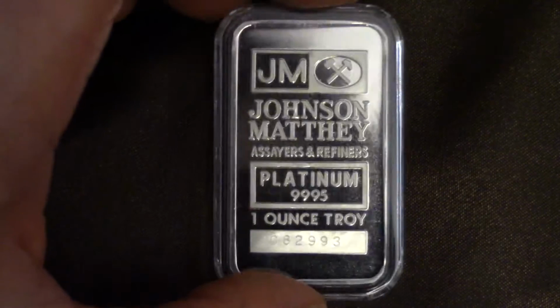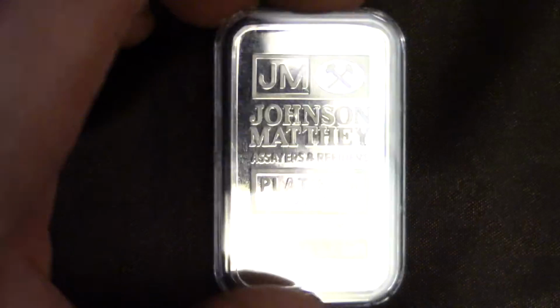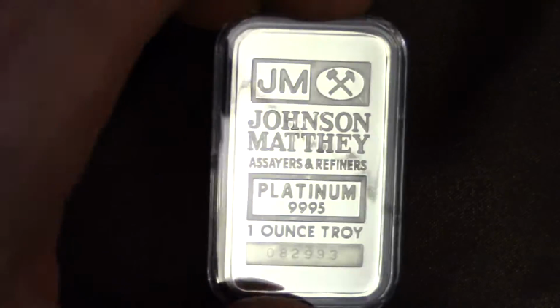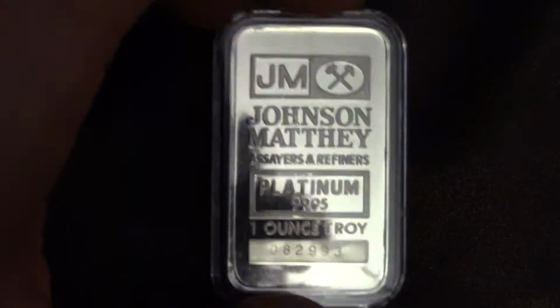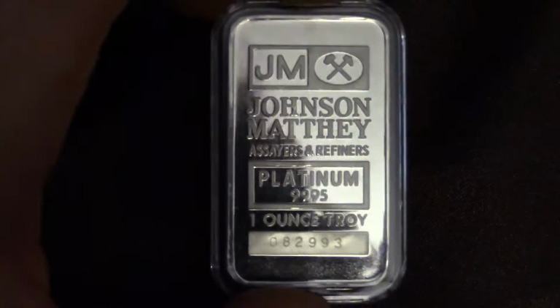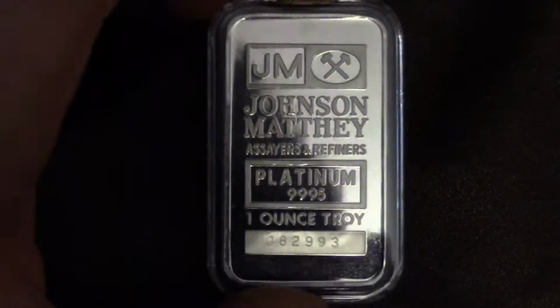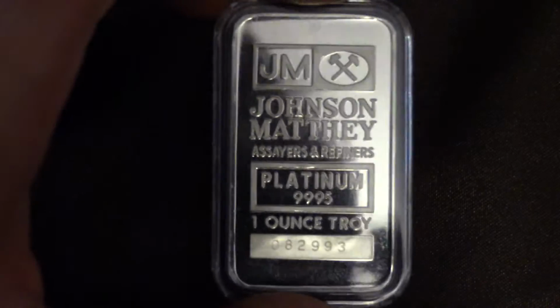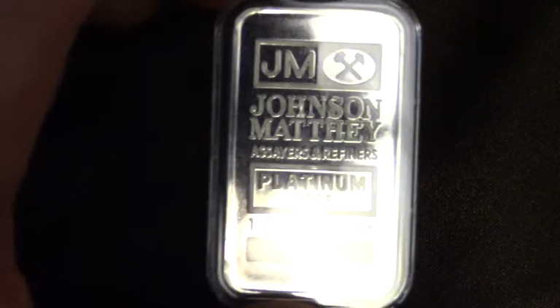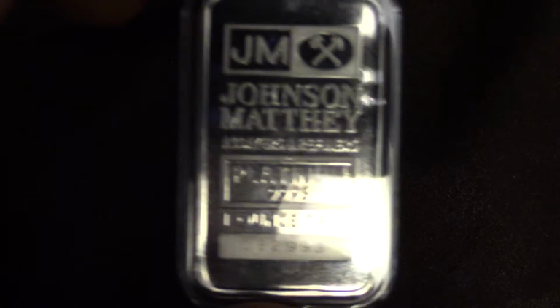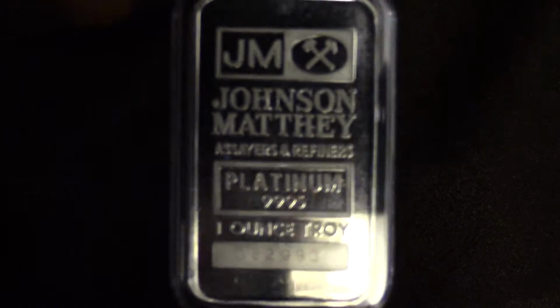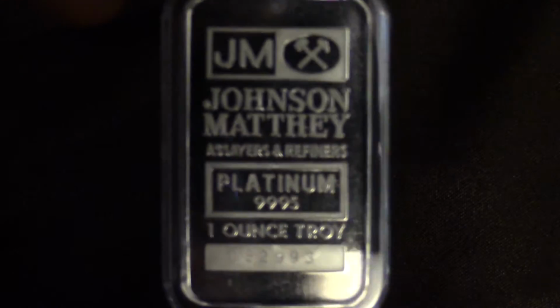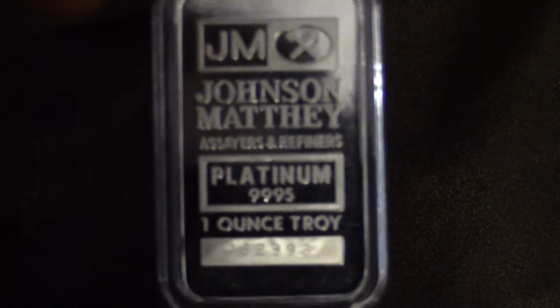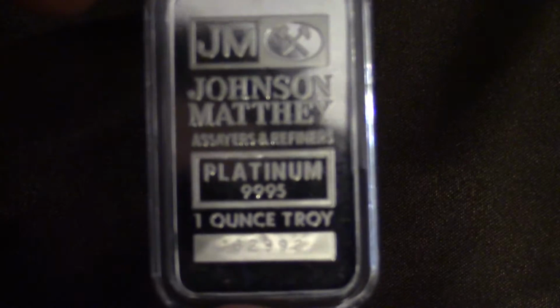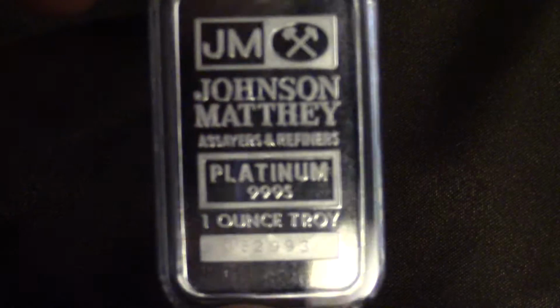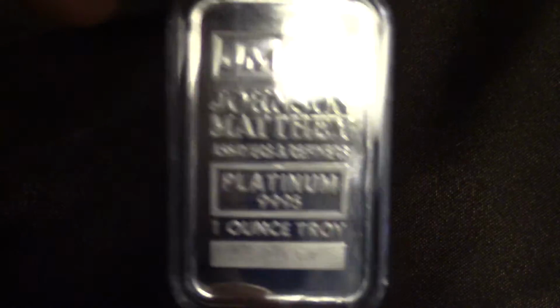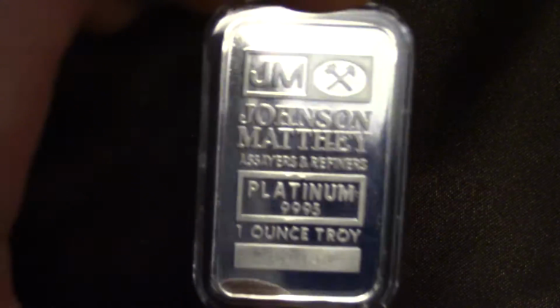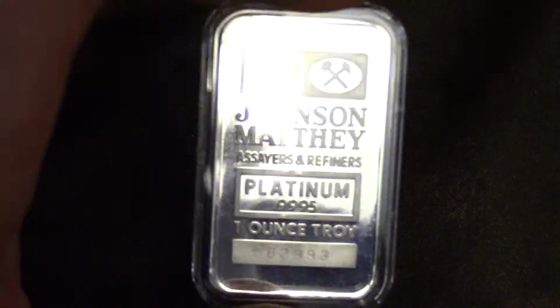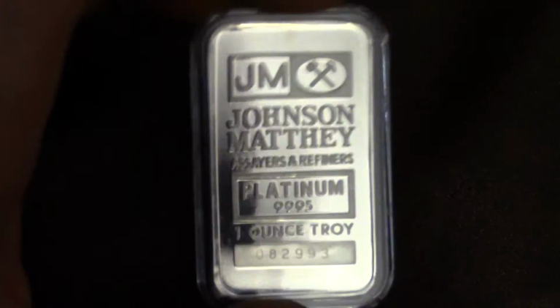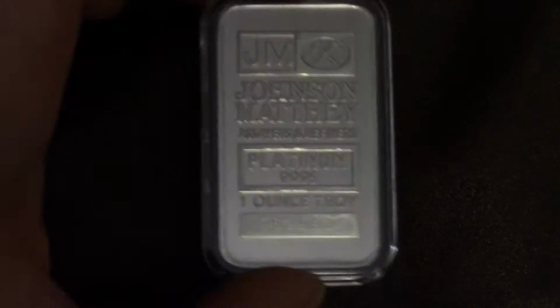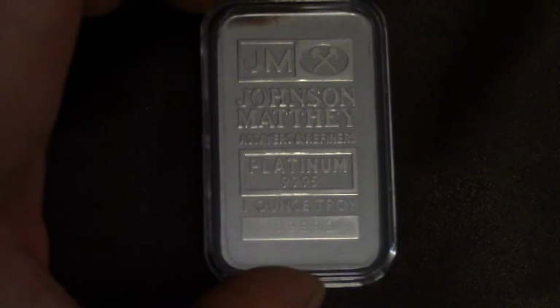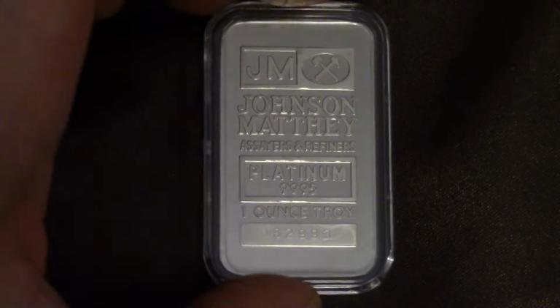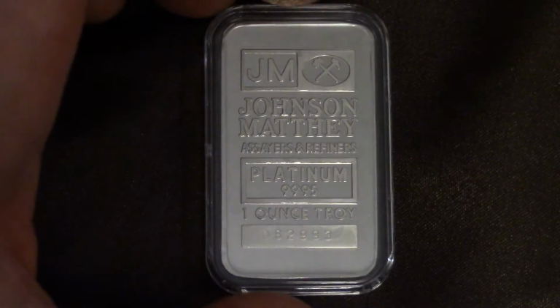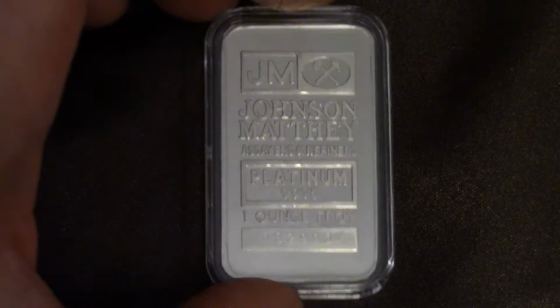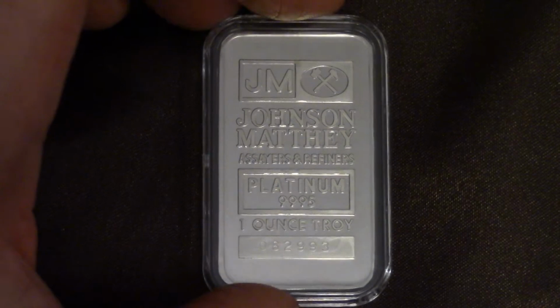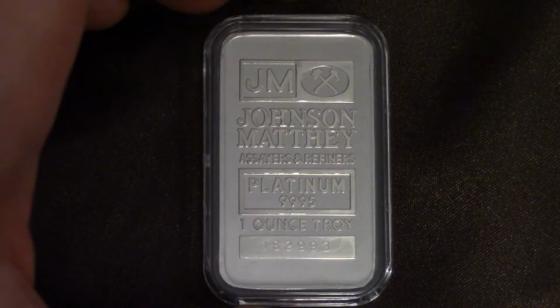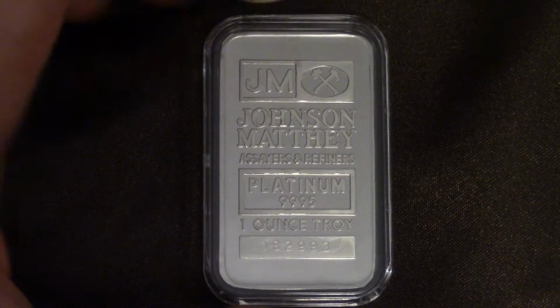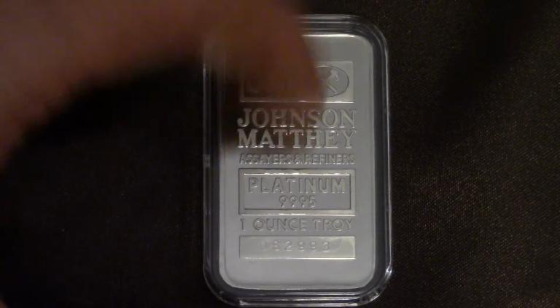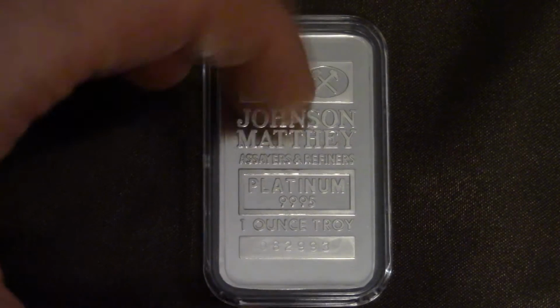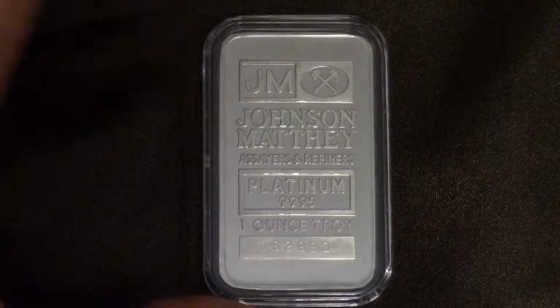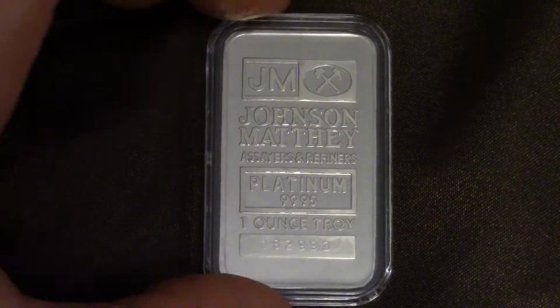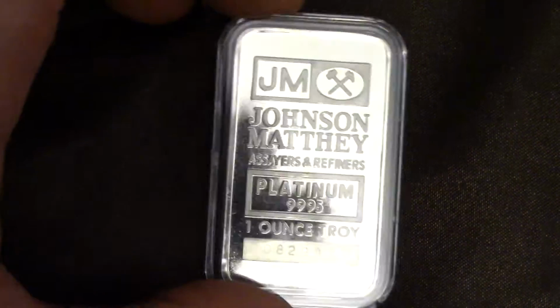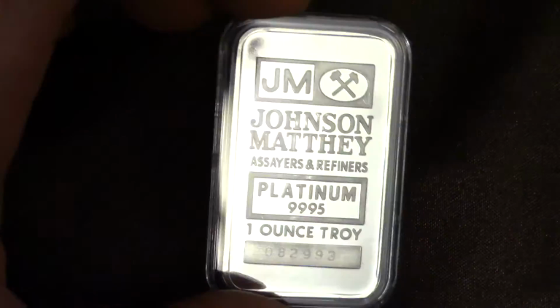And it doesn't matter too much — that's my only complaint. It's a nice-looking bar and I'm glad to have this.